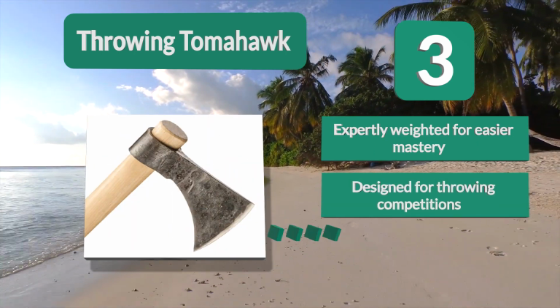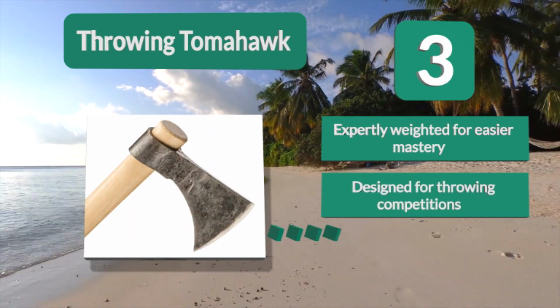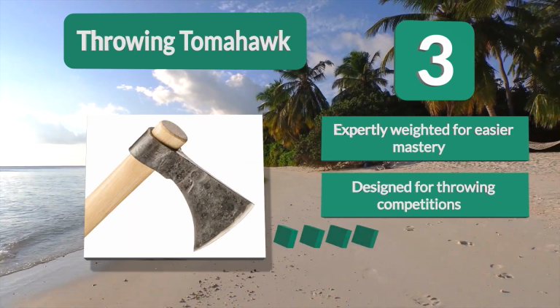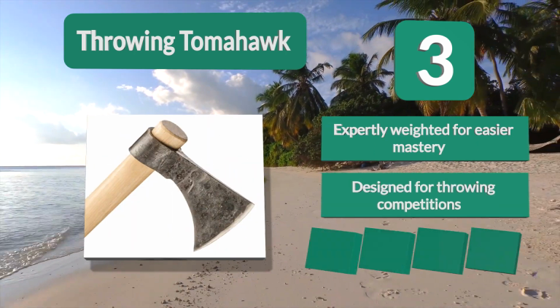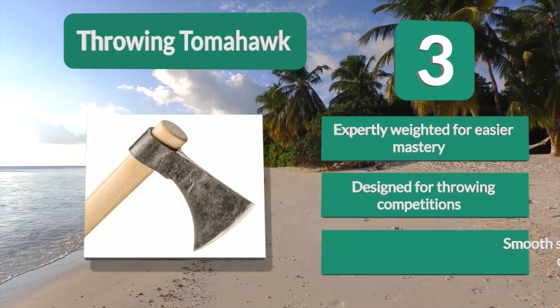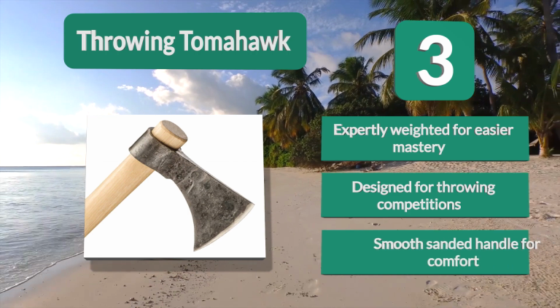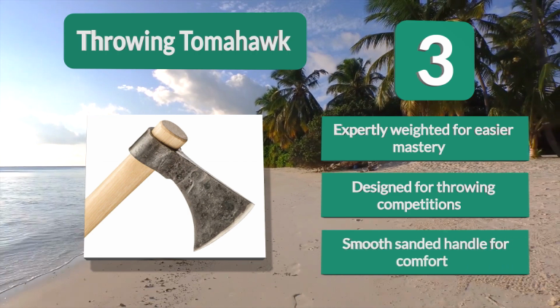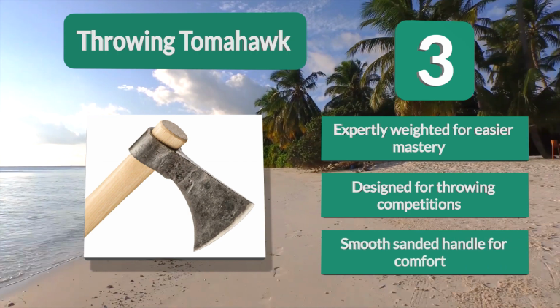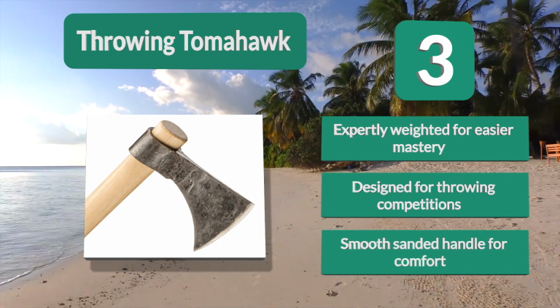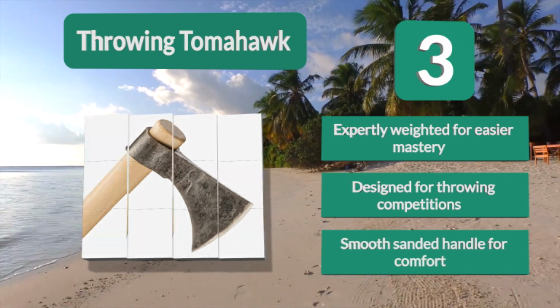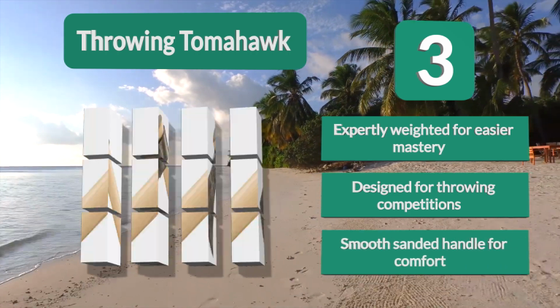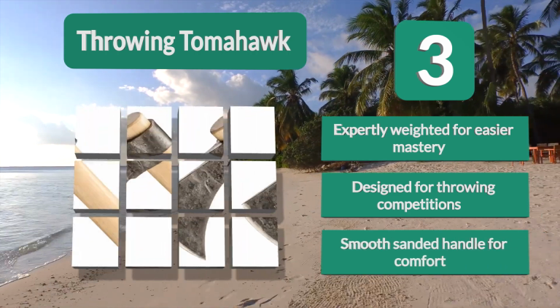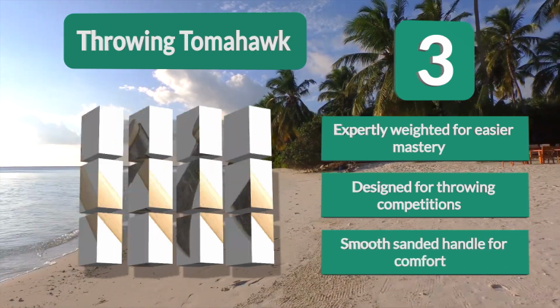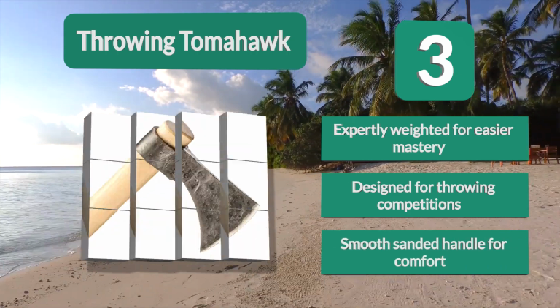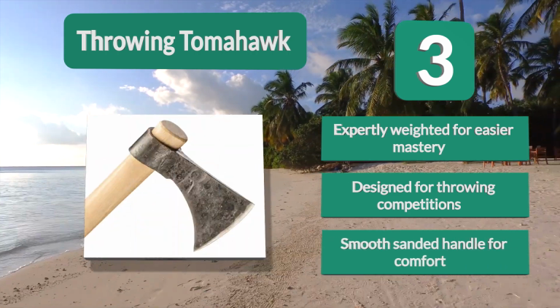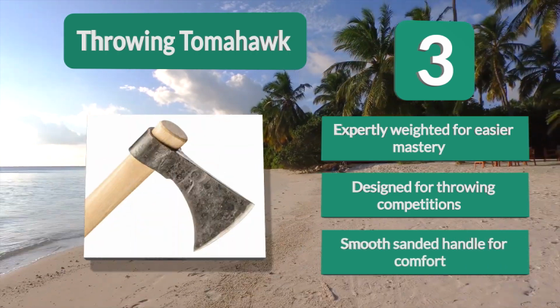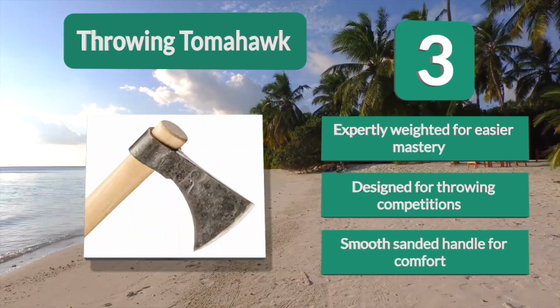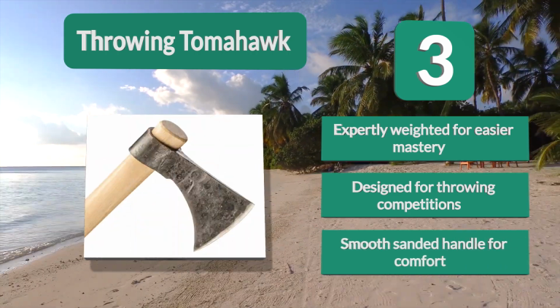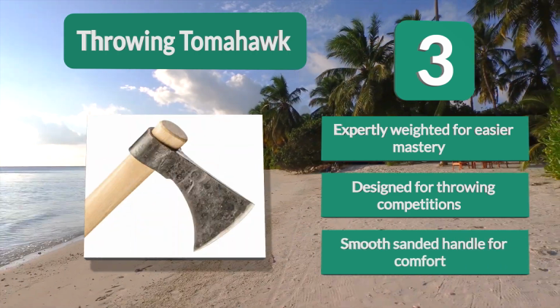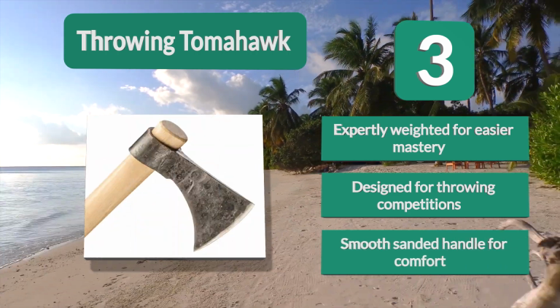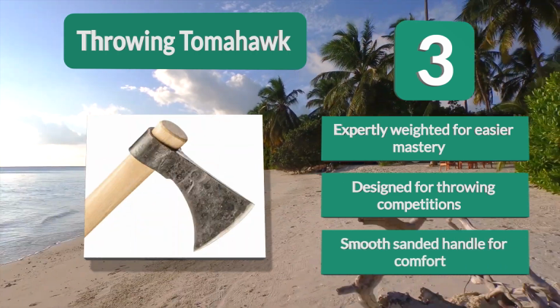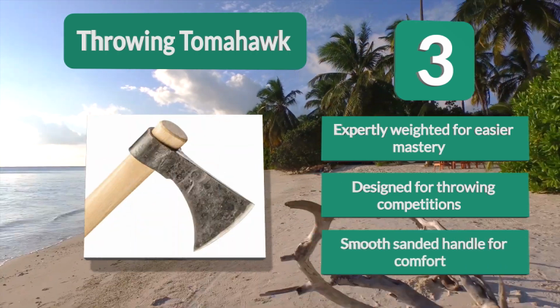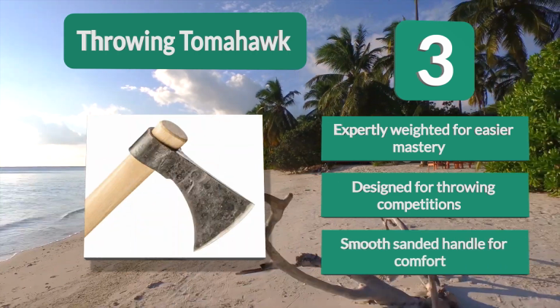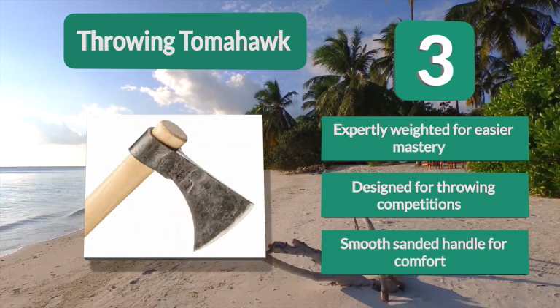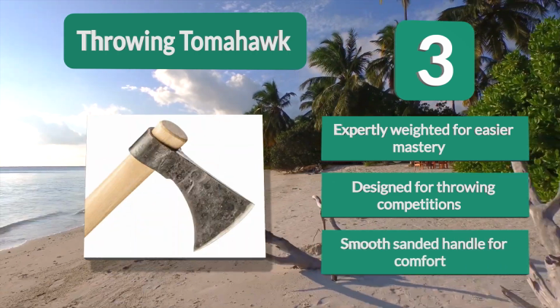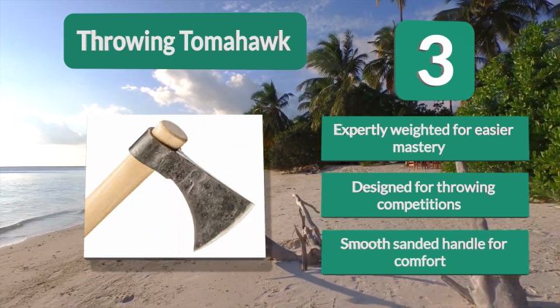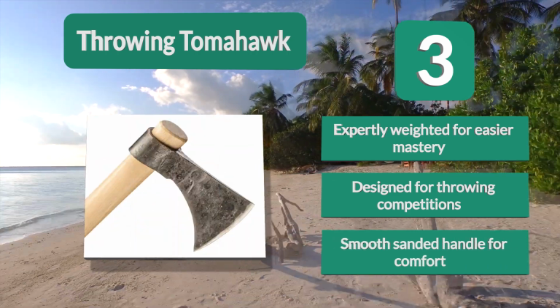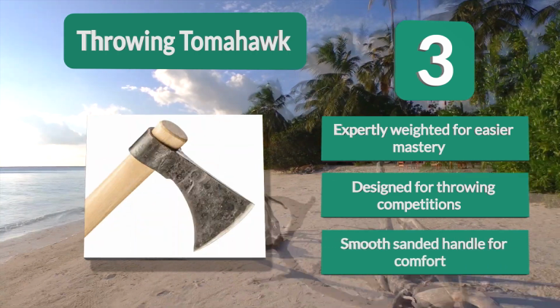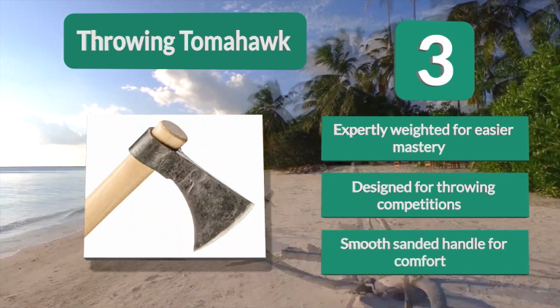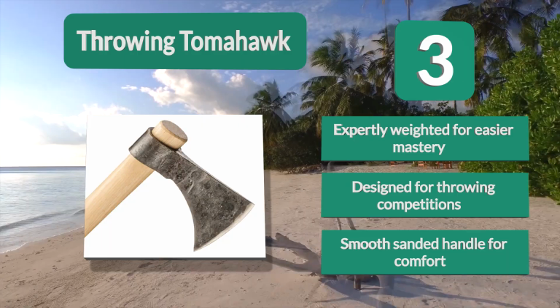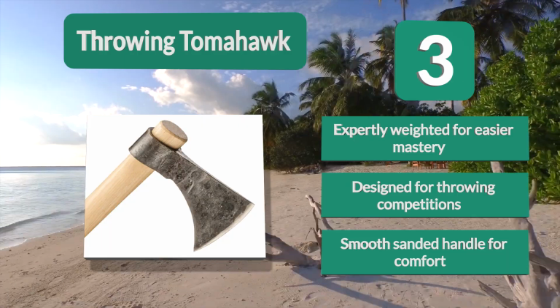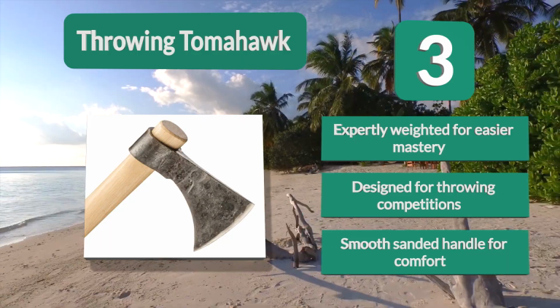Key features include expertly weighted construction for easier mastery, a design built for throwing competitions, and a smooth sanded handle for comfort.